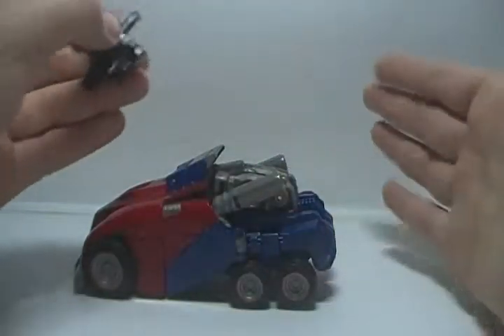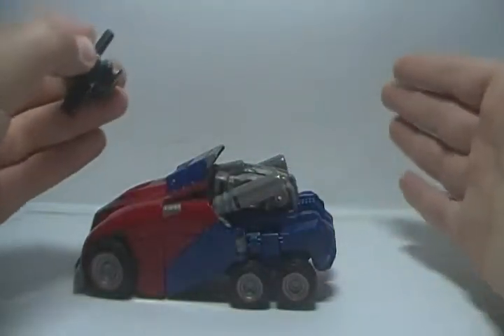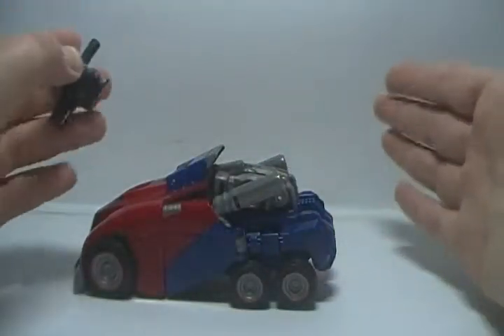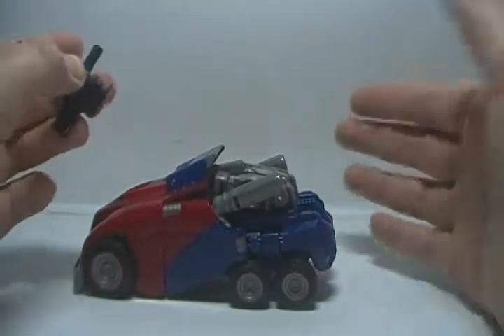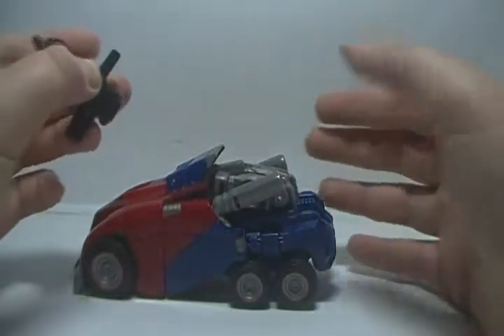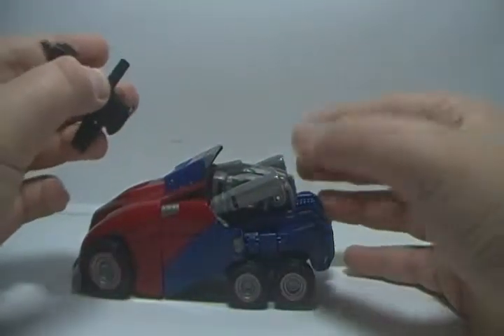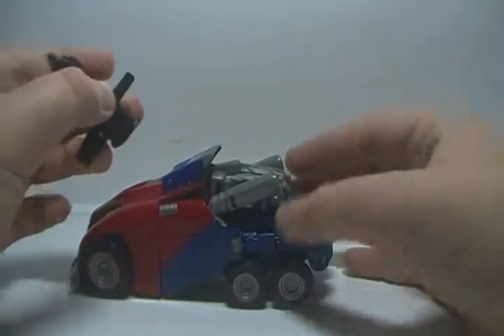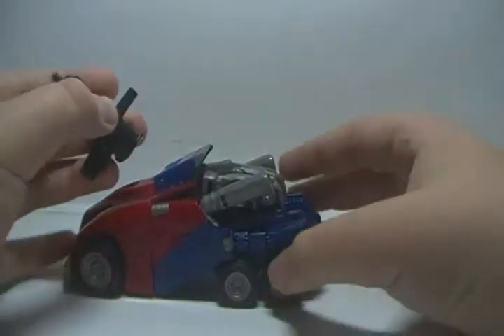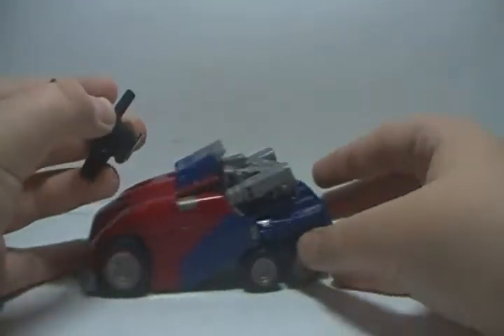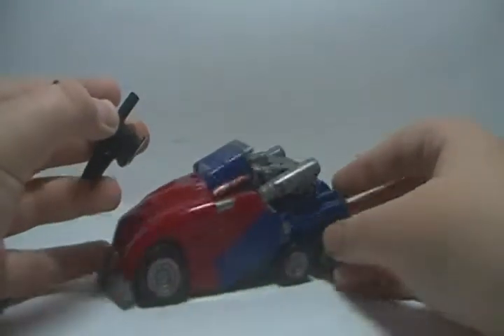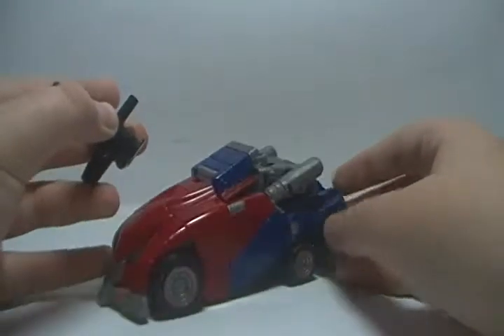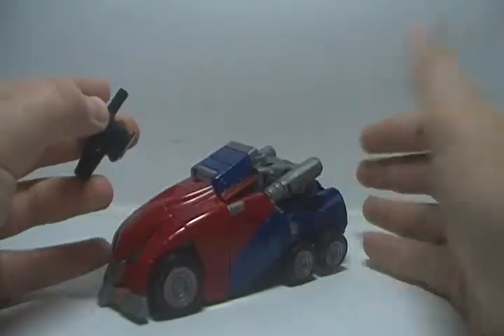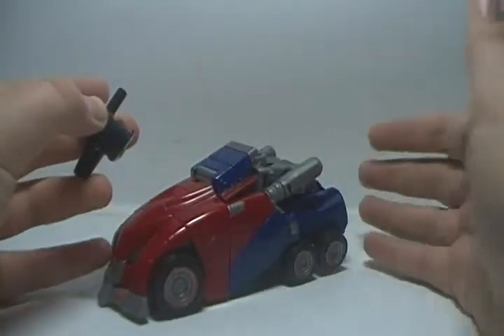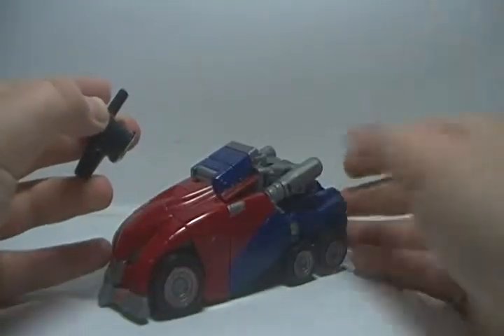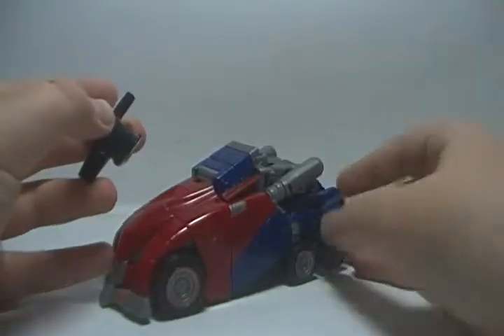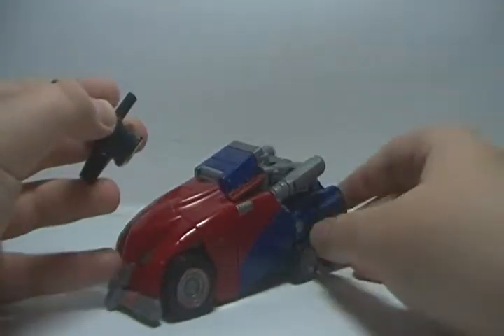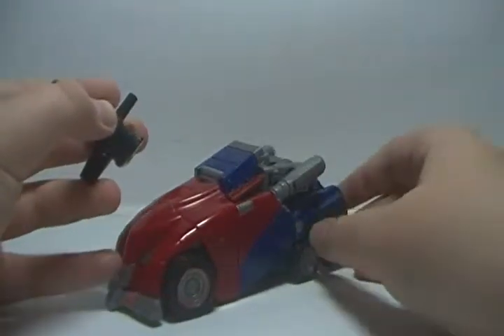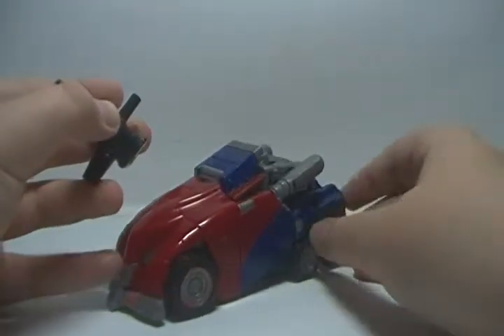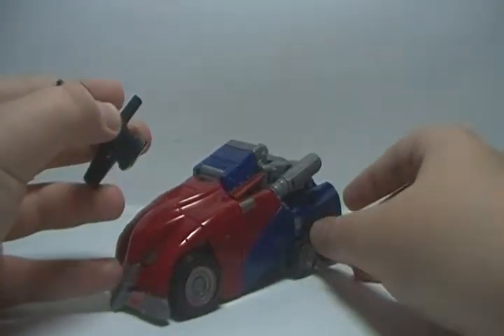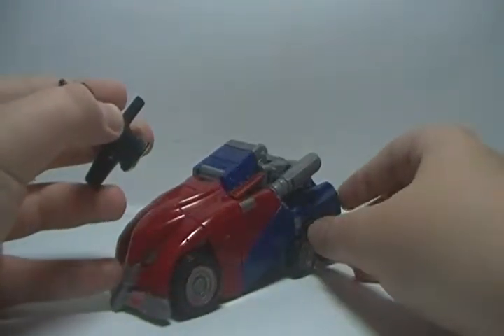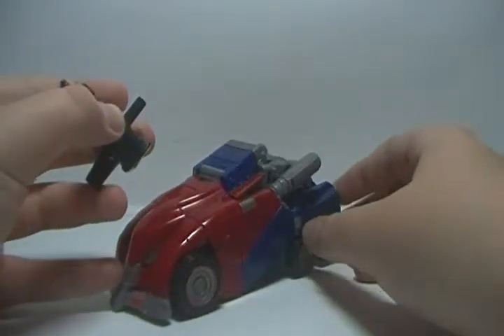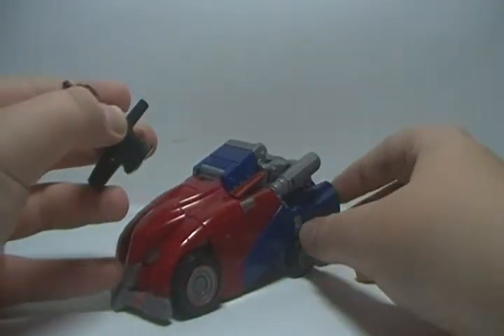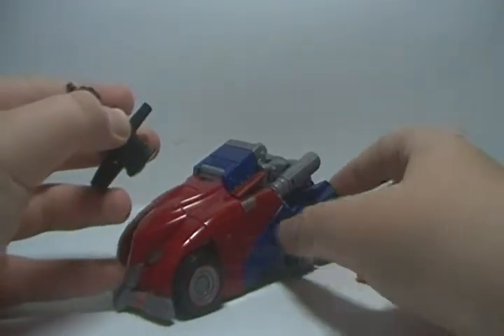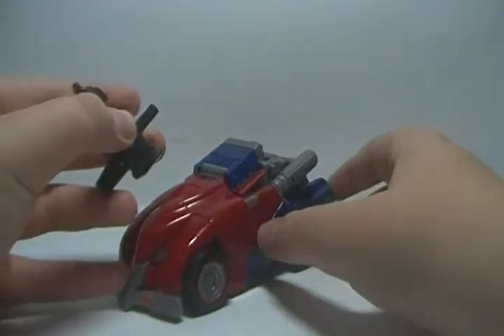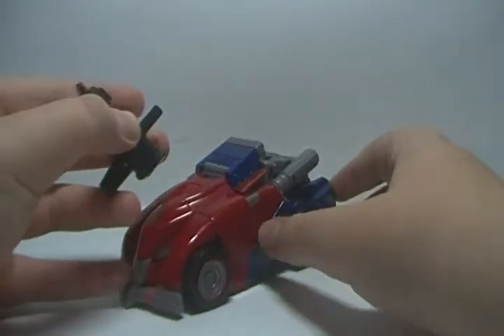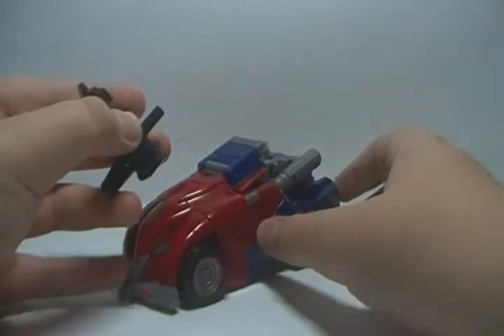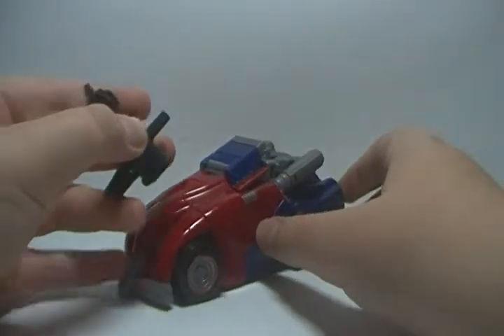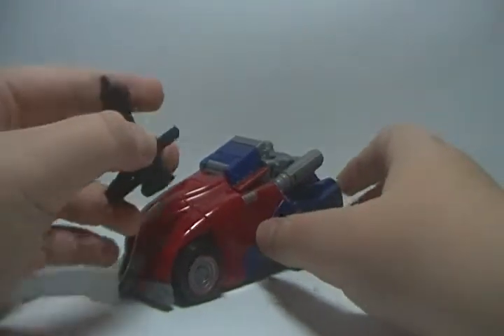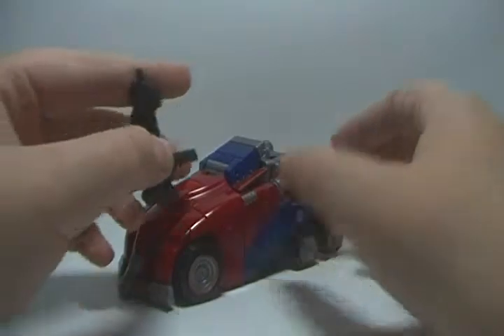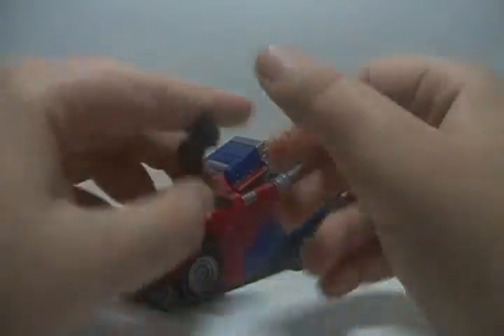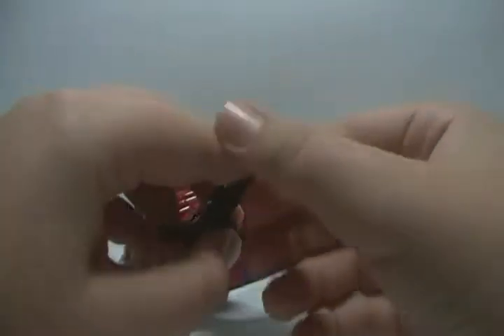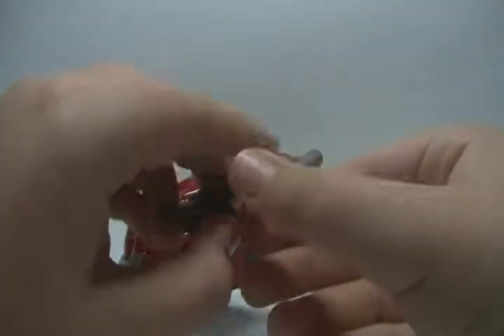Please excuse me if I get screwed up on the transformation — it is very complex, just letting you know.